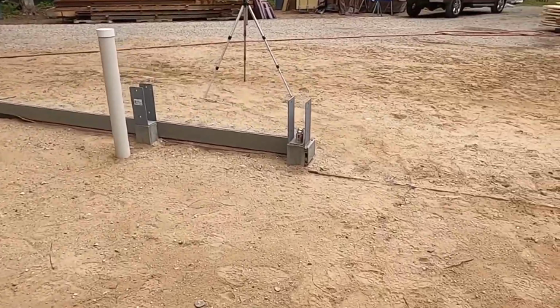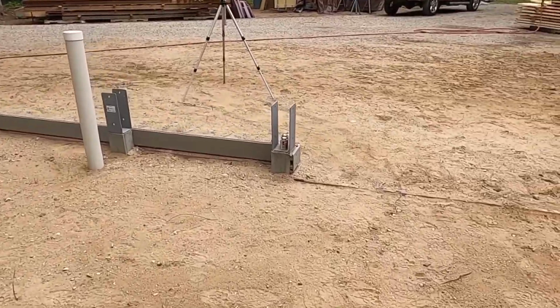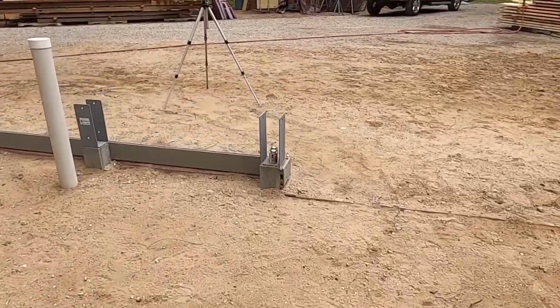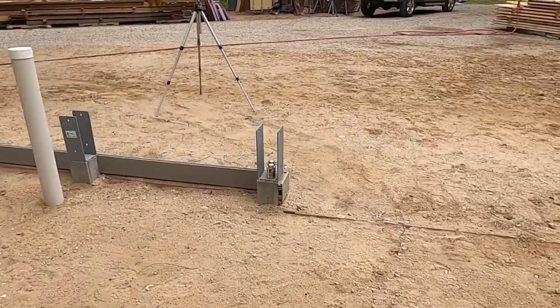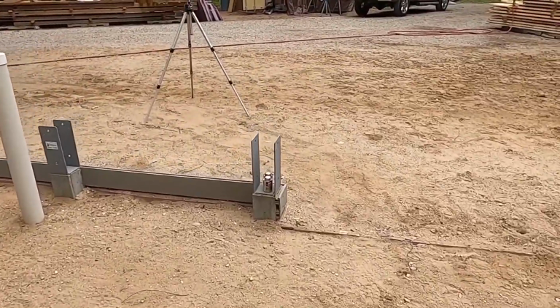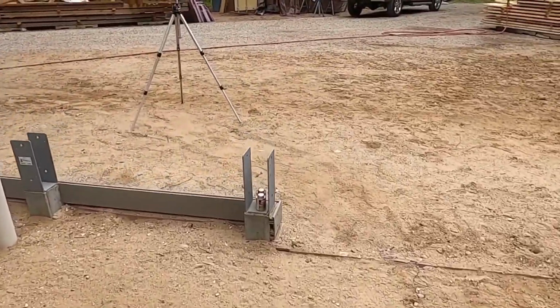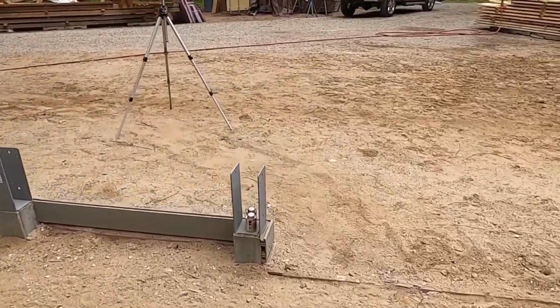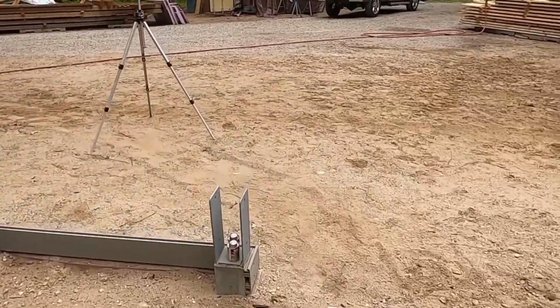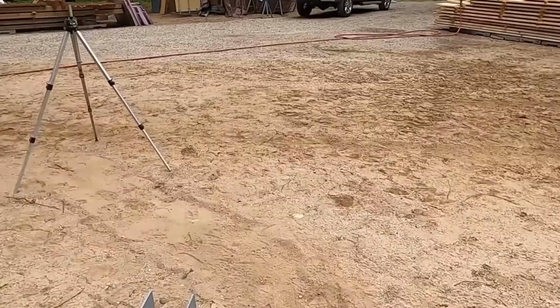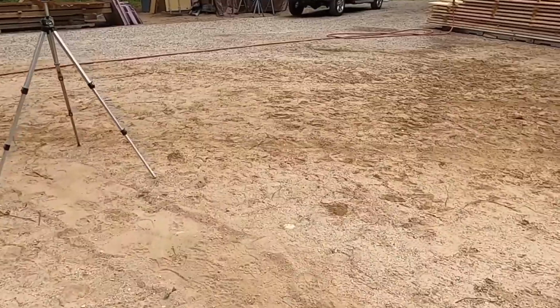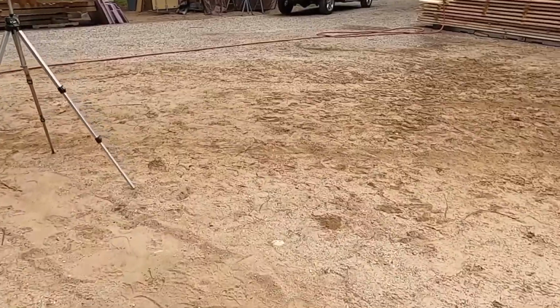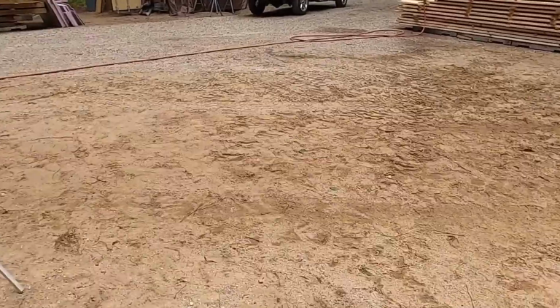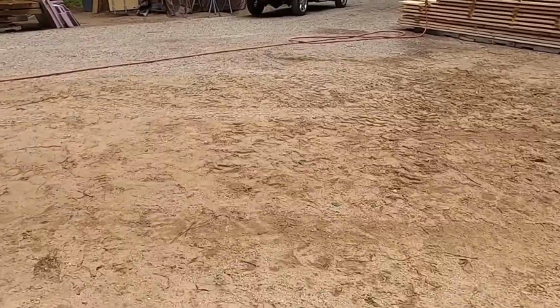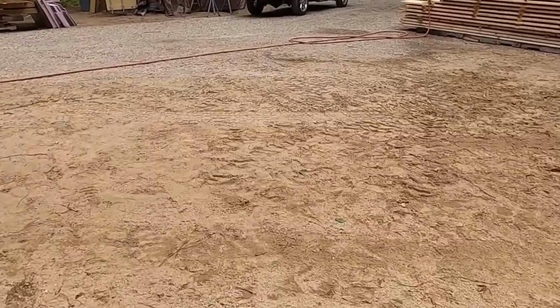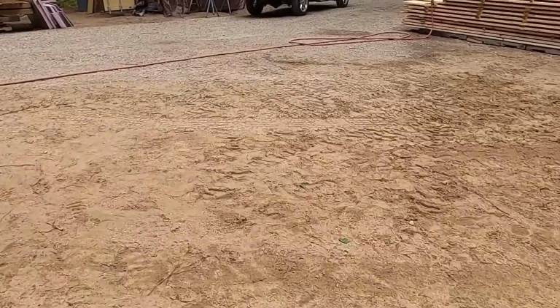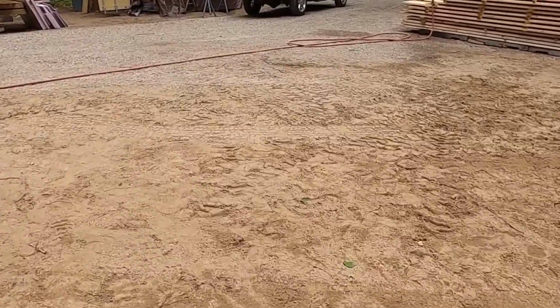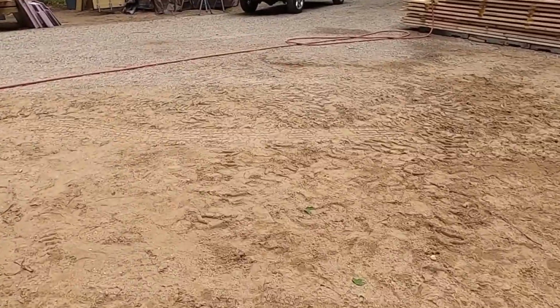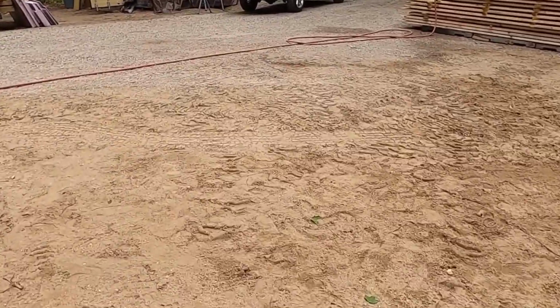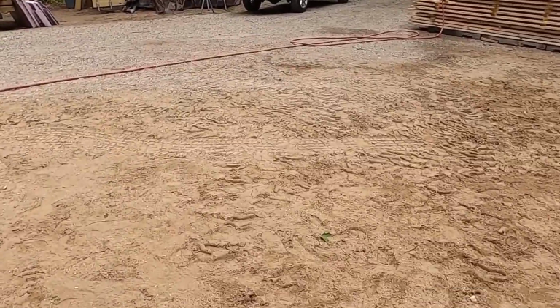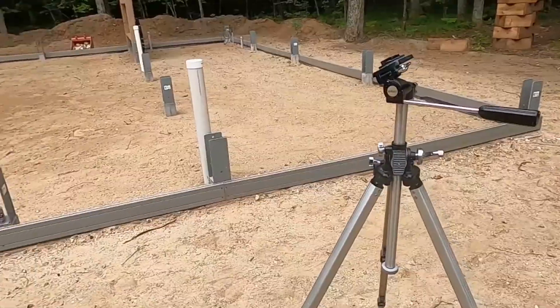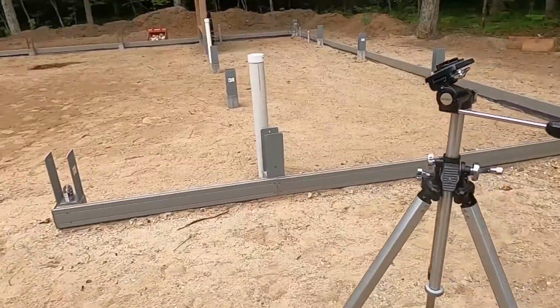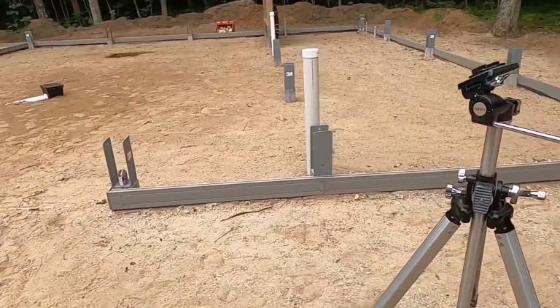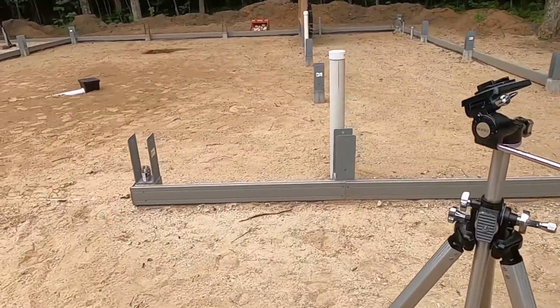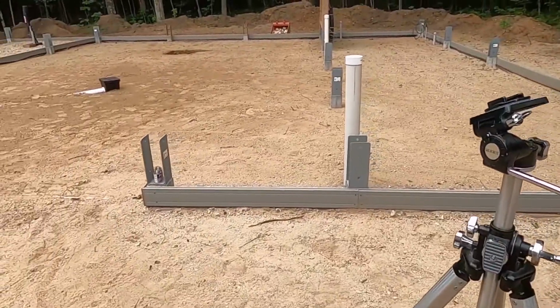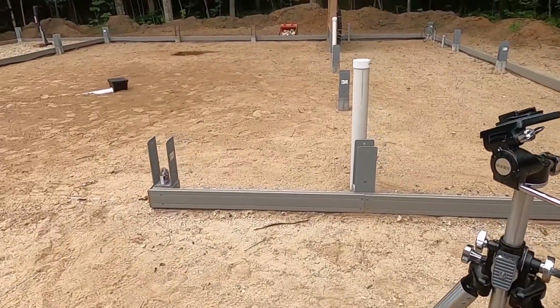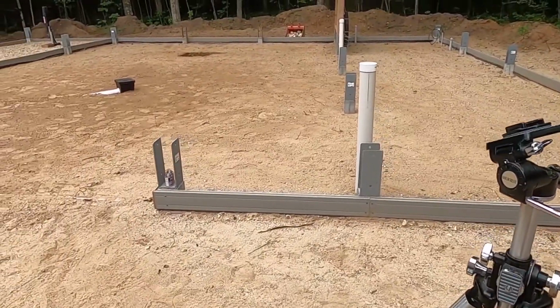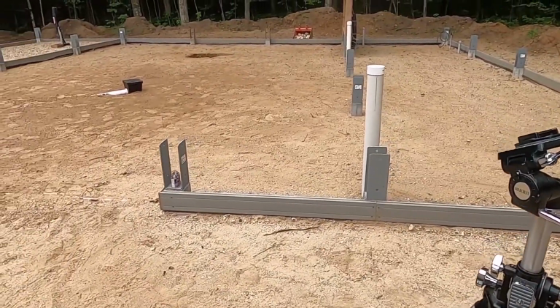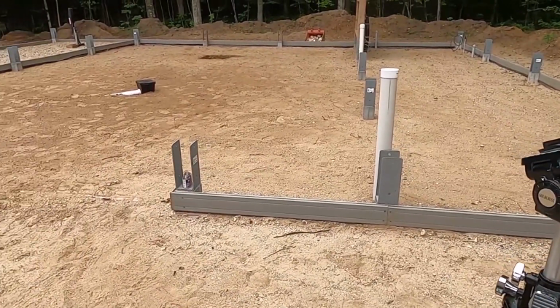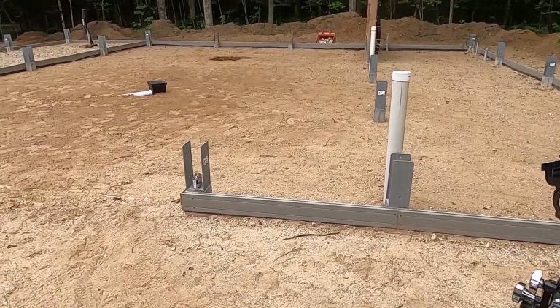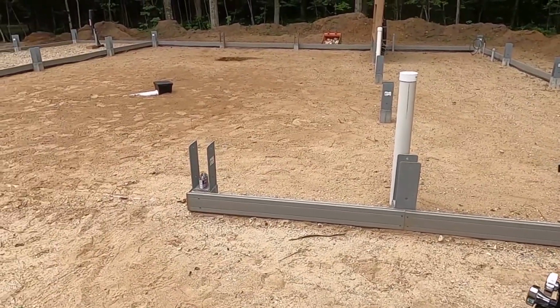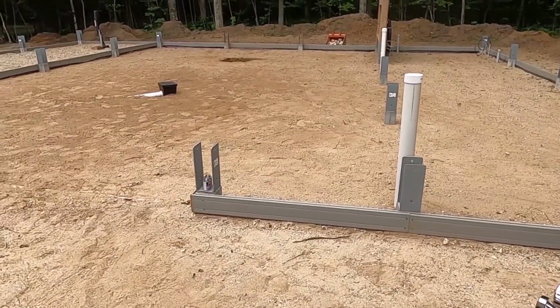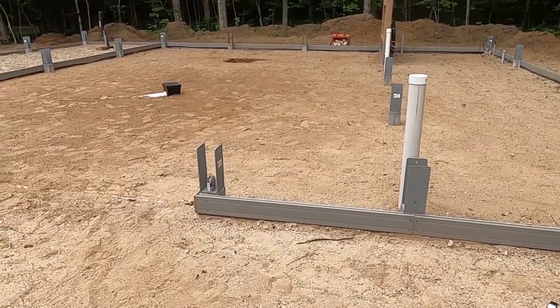Today we're going to start by putting down our vapor barrier. We have 6 mil plastic, a 20 by 100 roll. We'll lay out a couple of 20-foot sheets side by side.